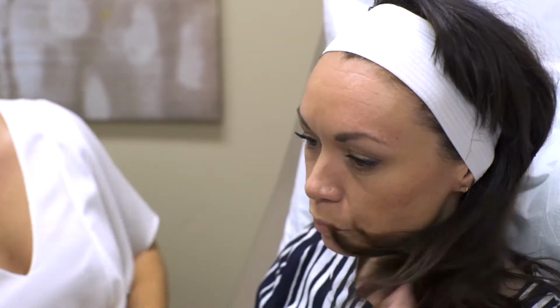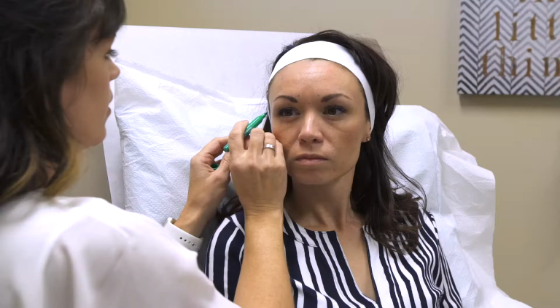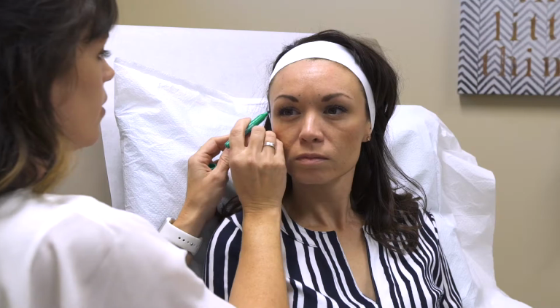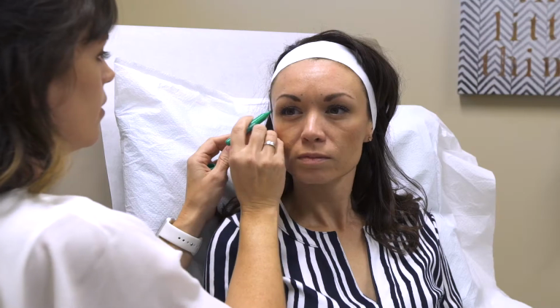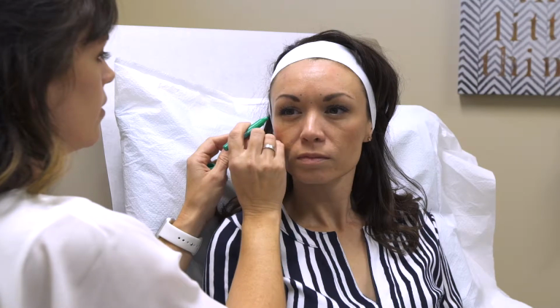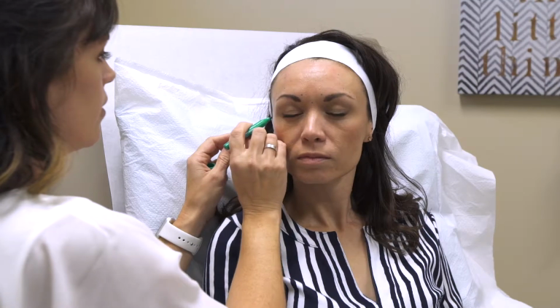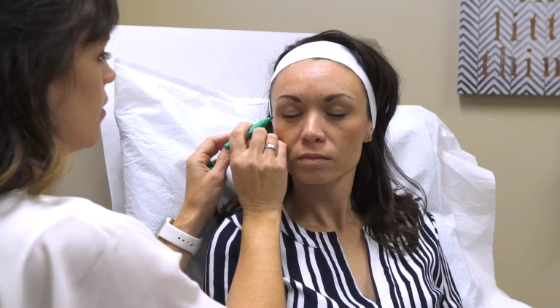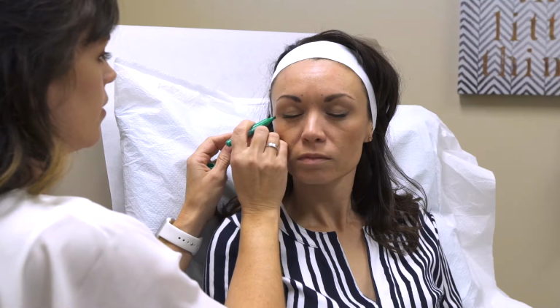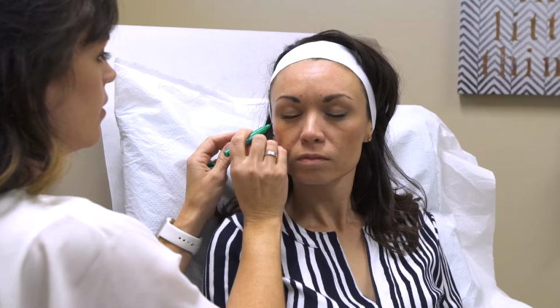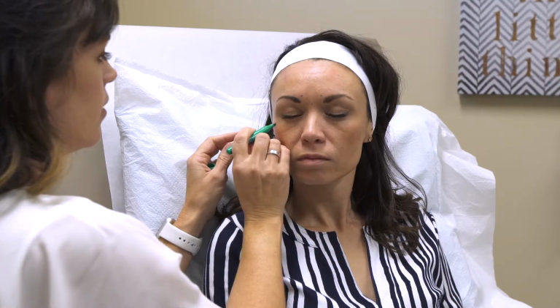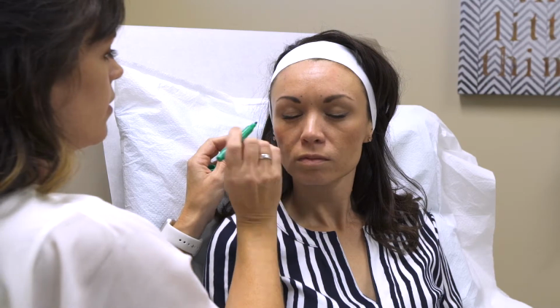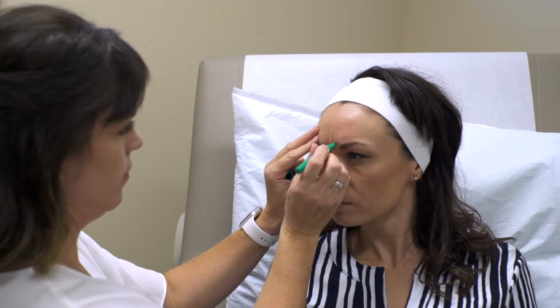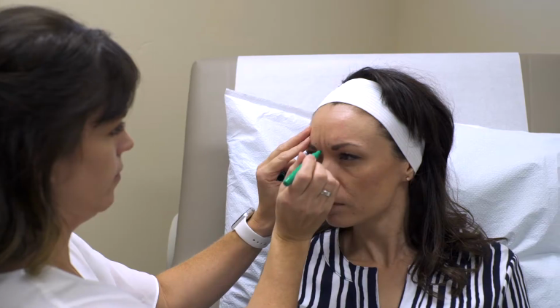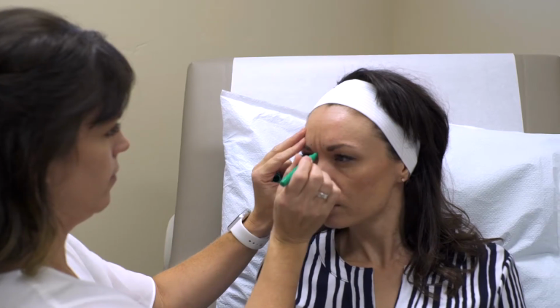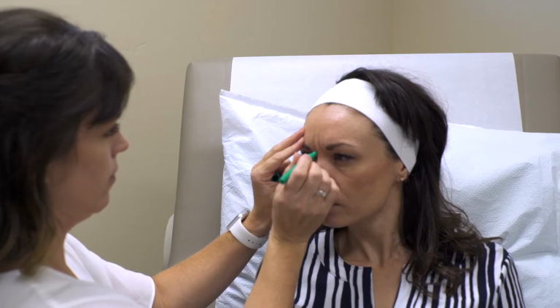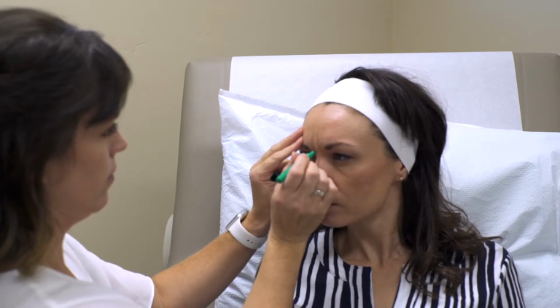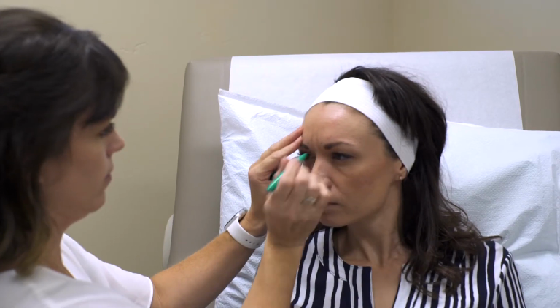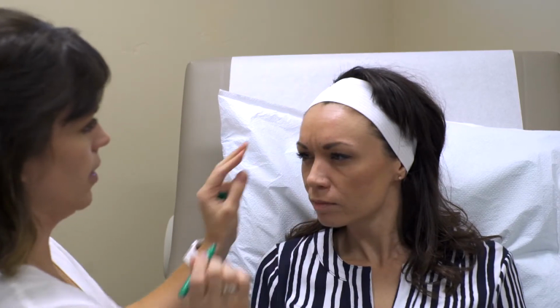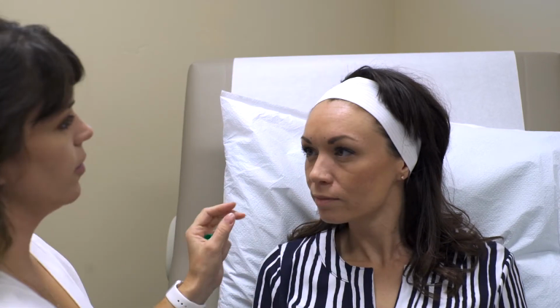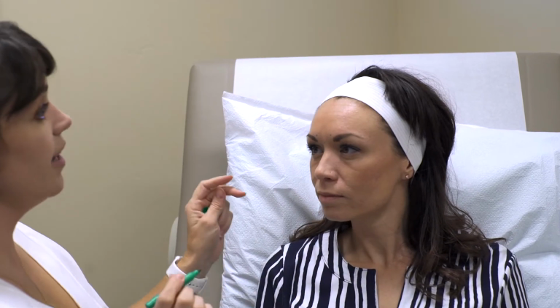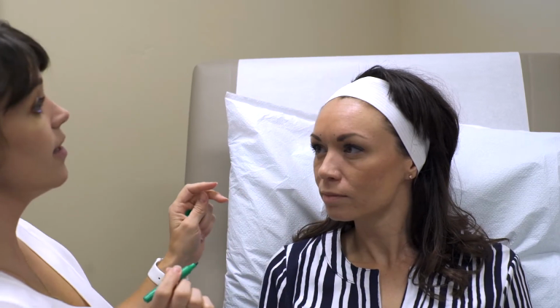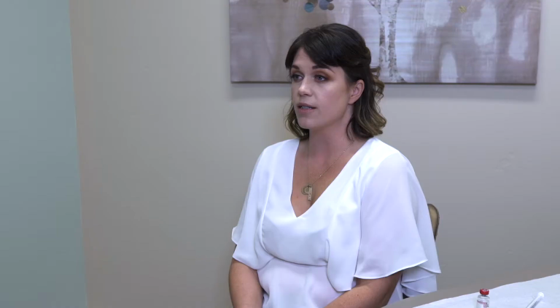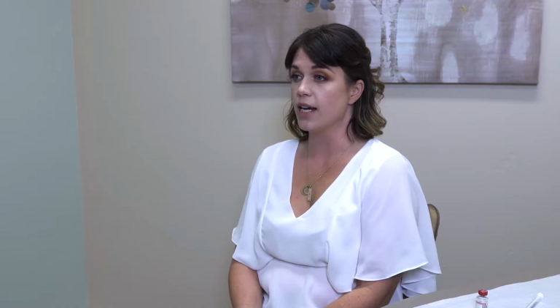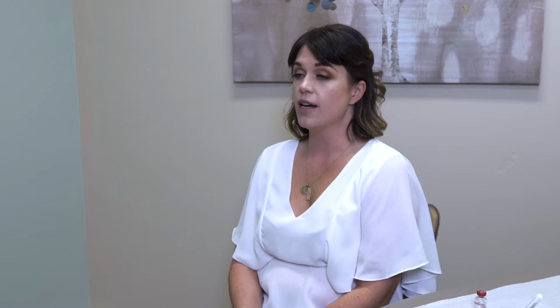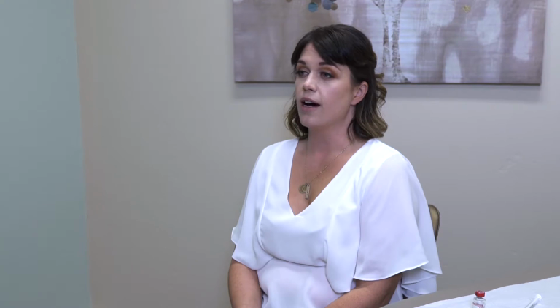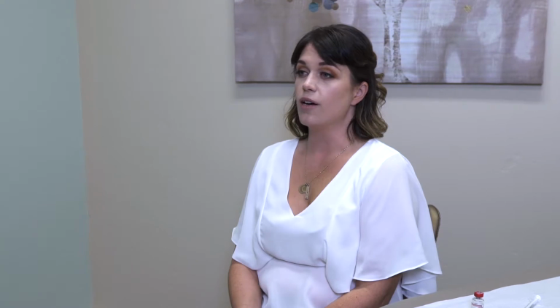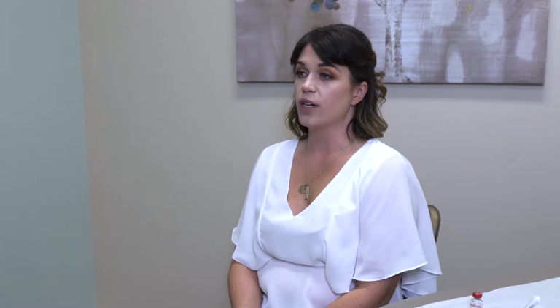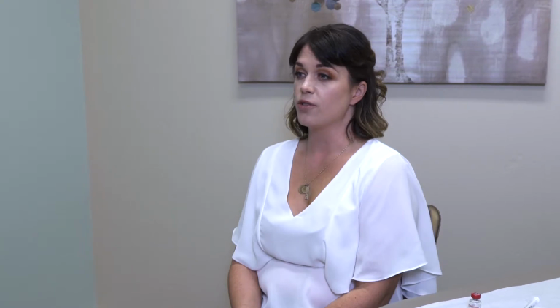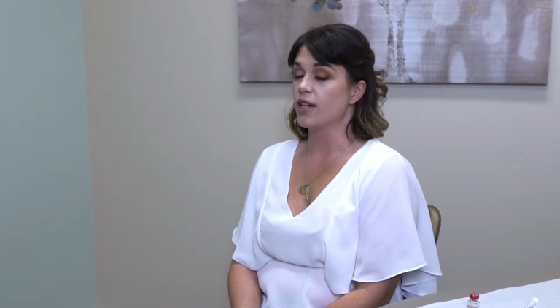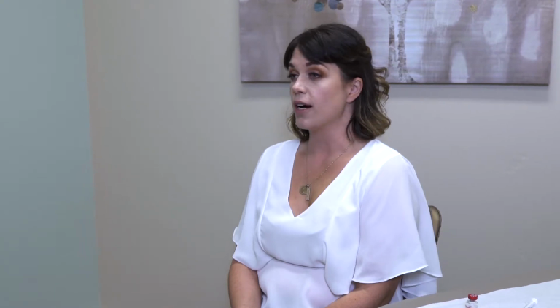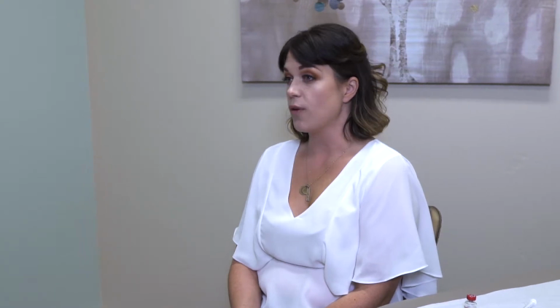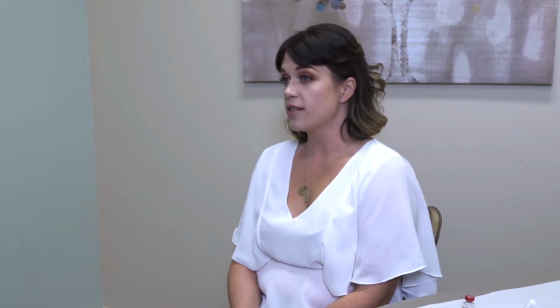And with regular use over time, you can also reduce and nearly eliminate wrinkles that are at rest.